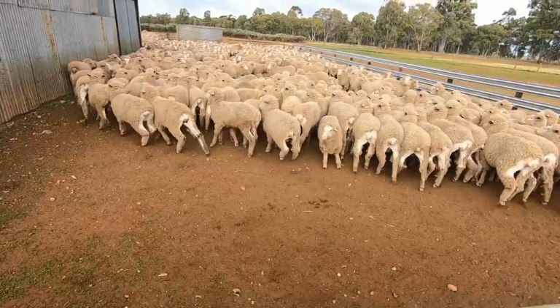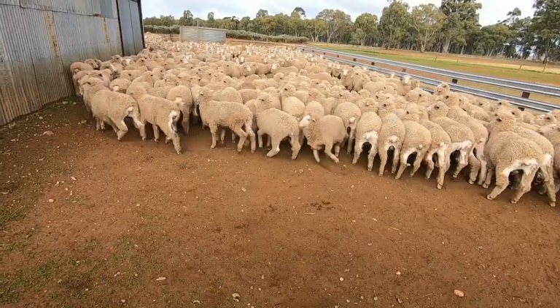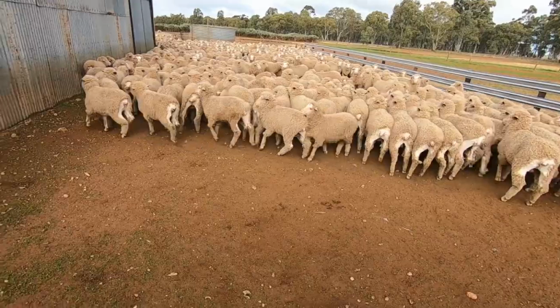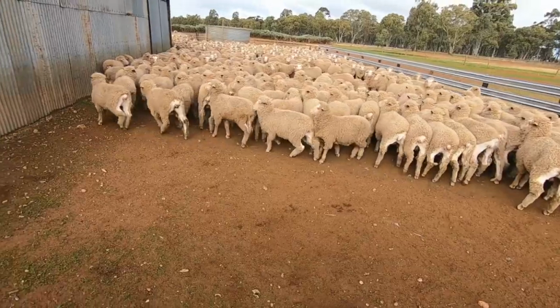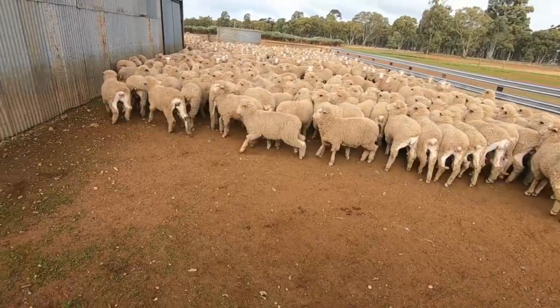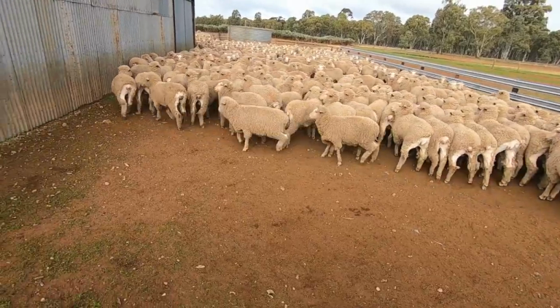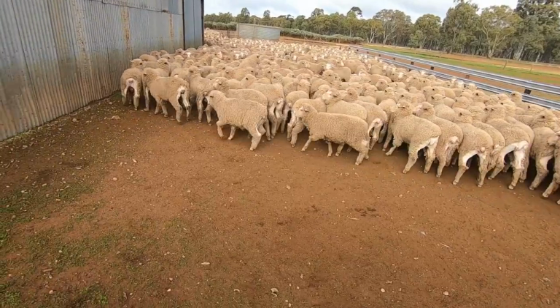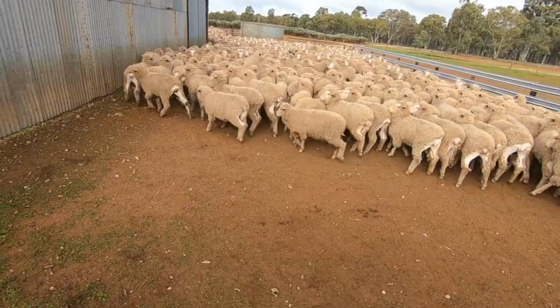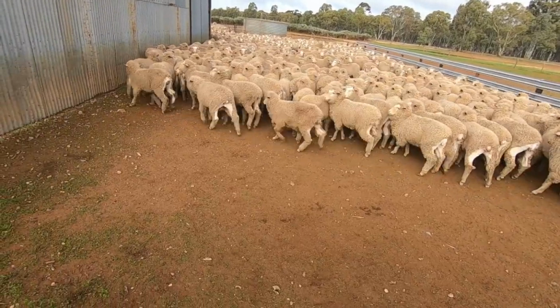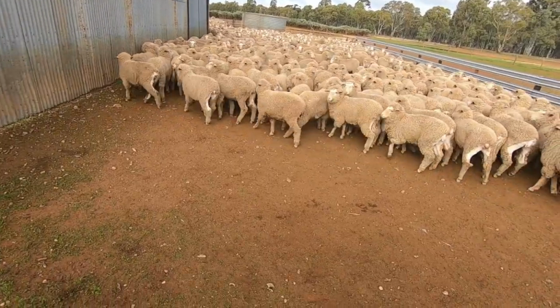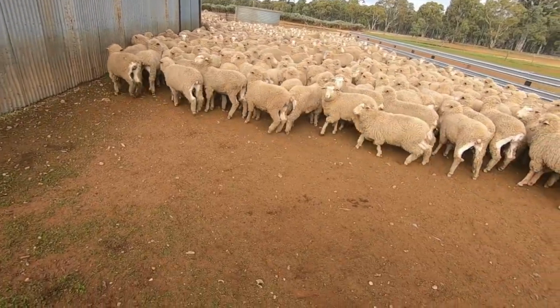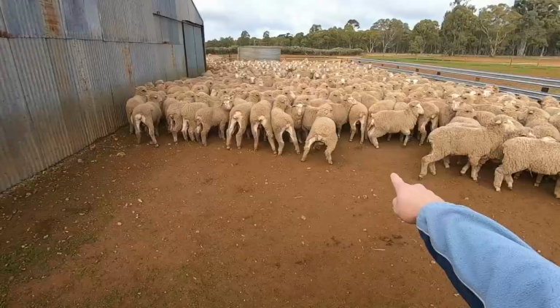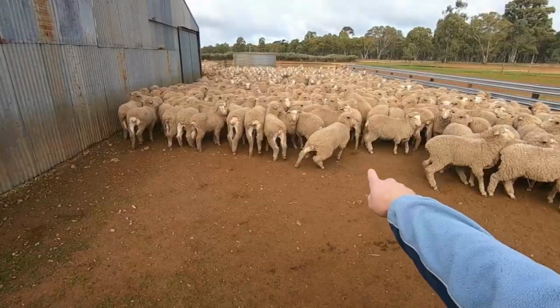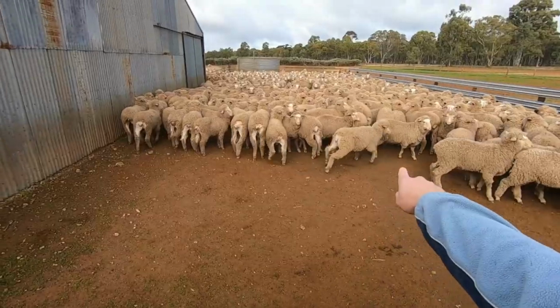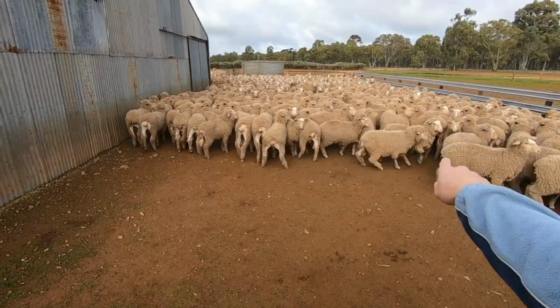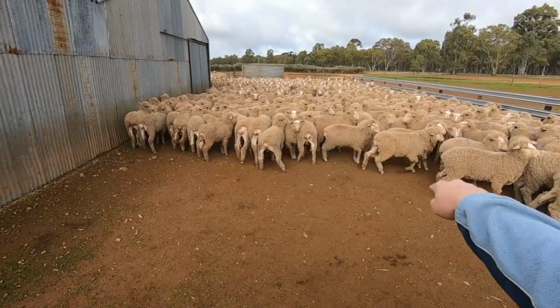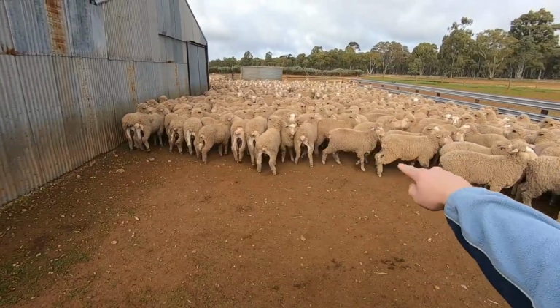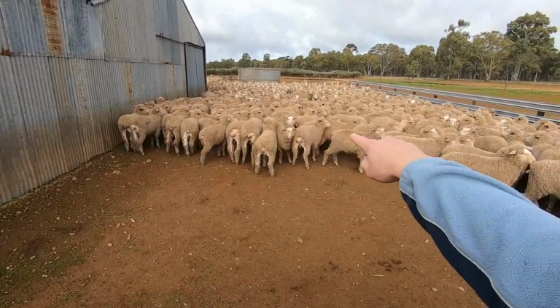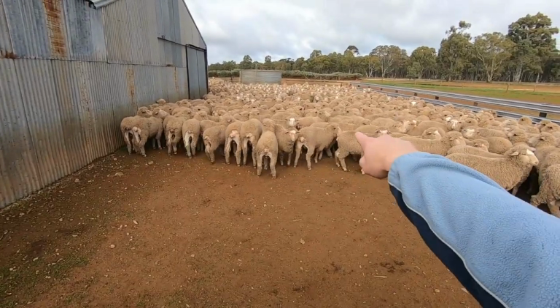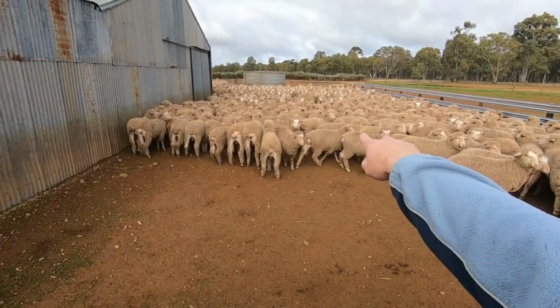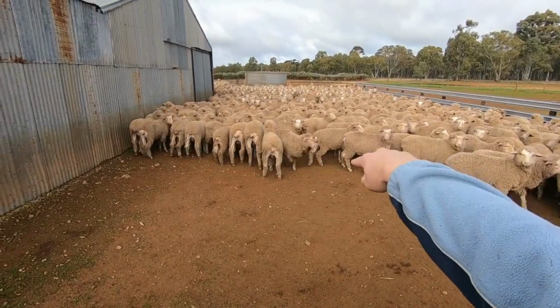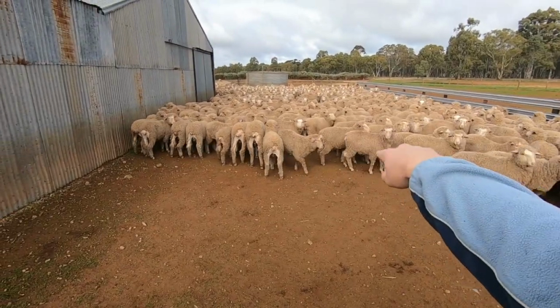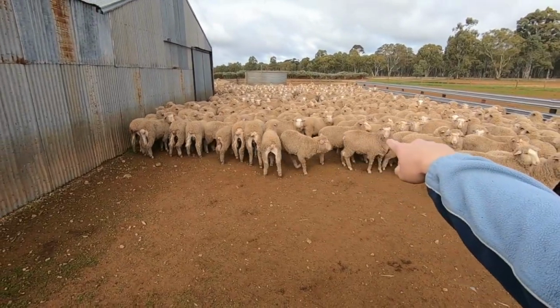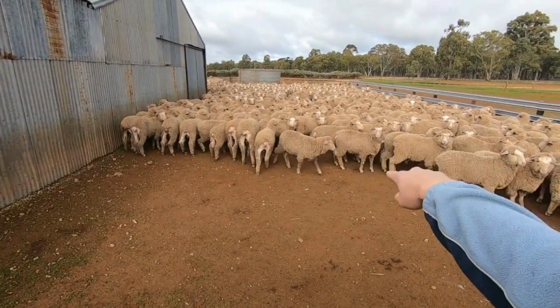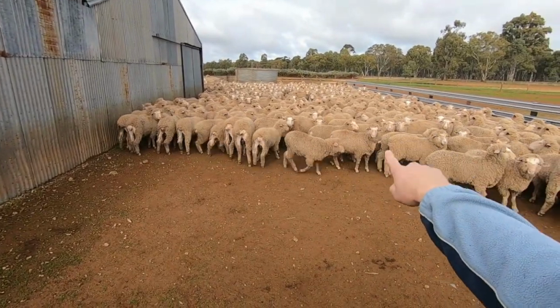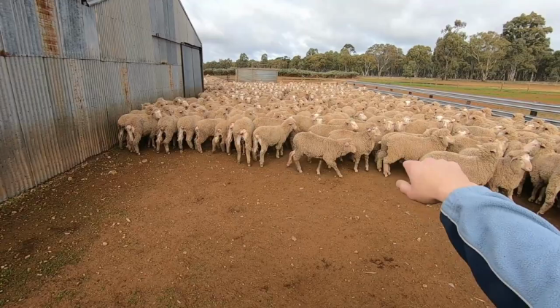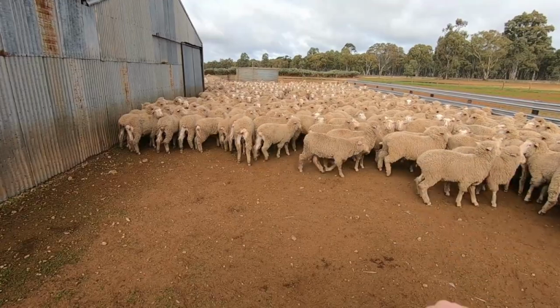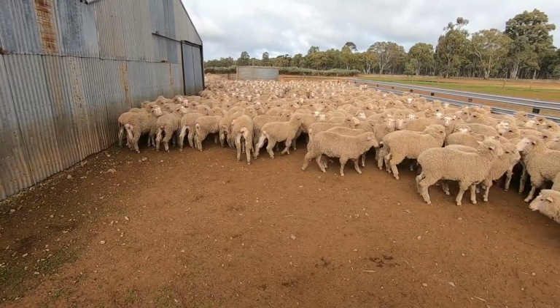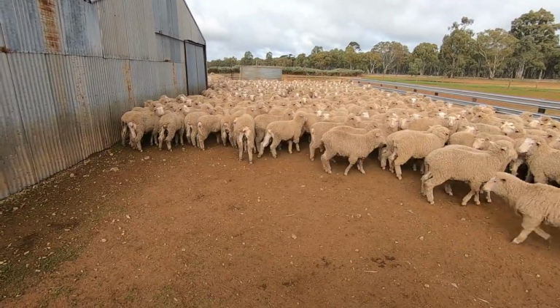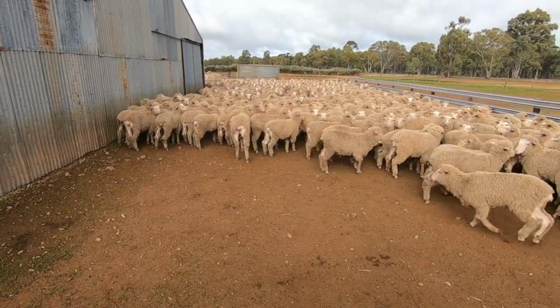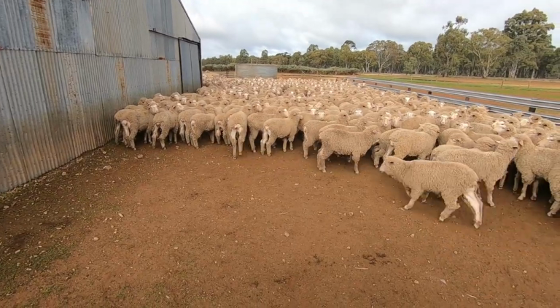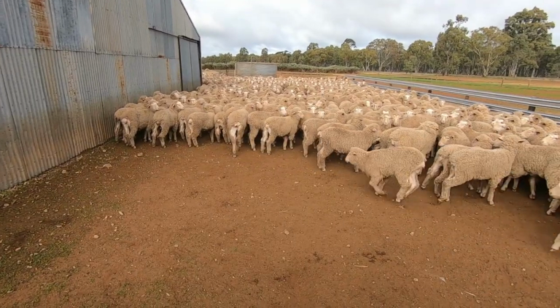Look at those freshly shorn bums! Just around the bums and then up over the face — get all the wool out of the way and tidy them up.